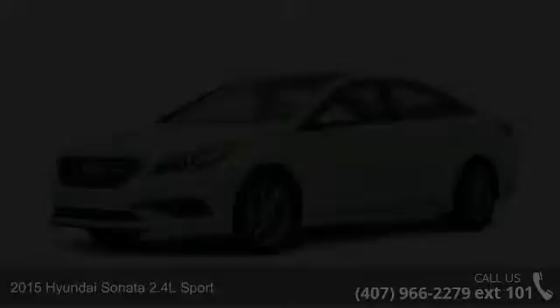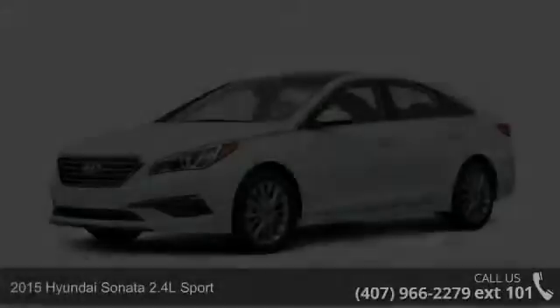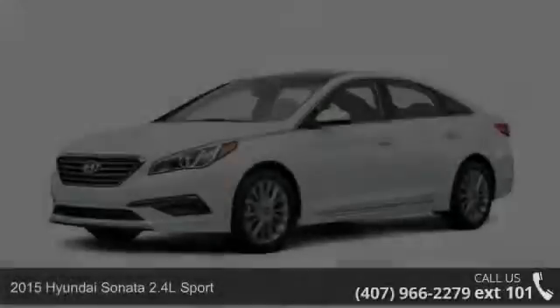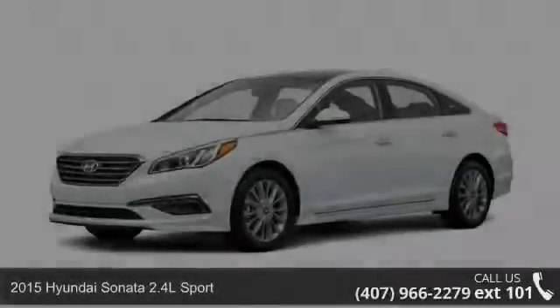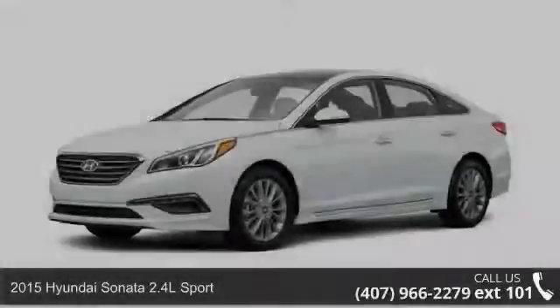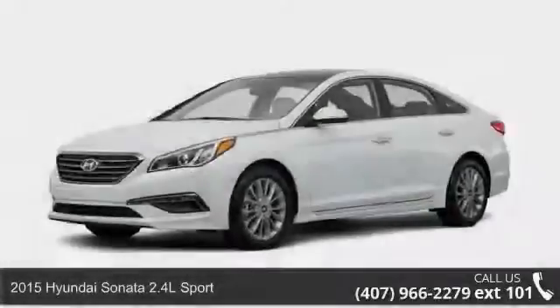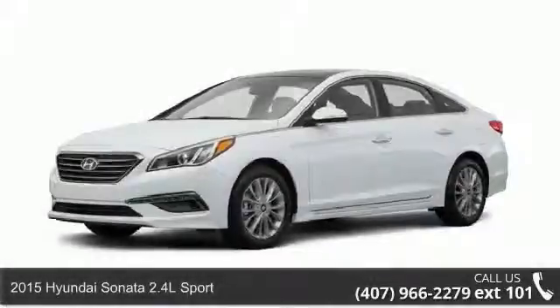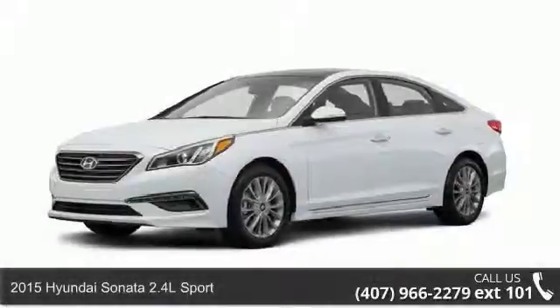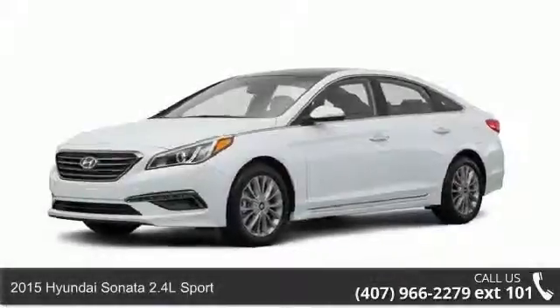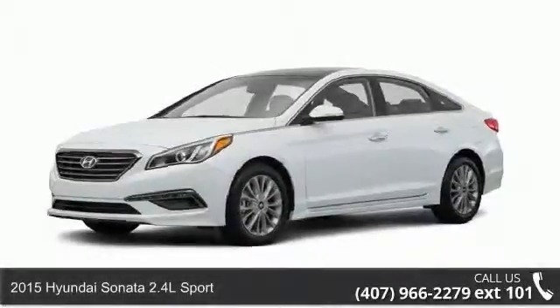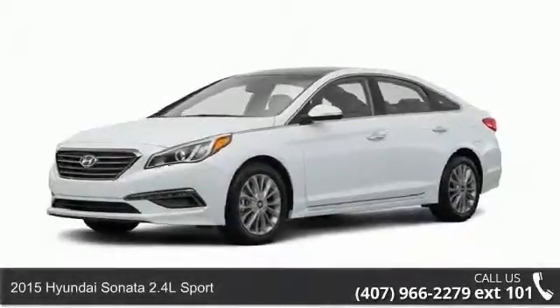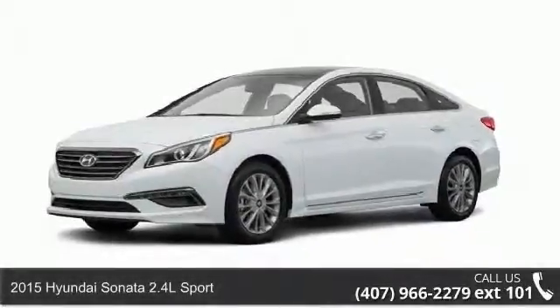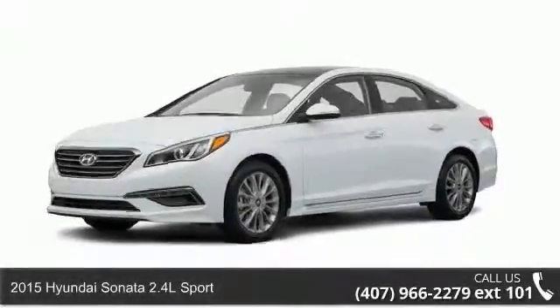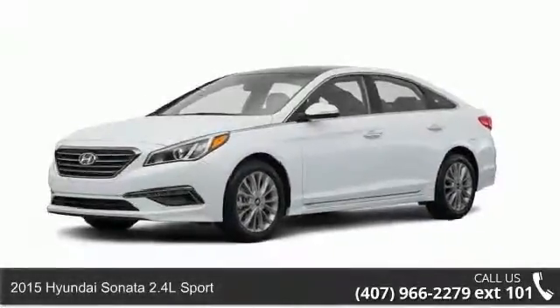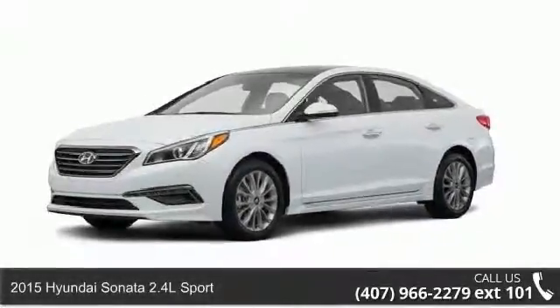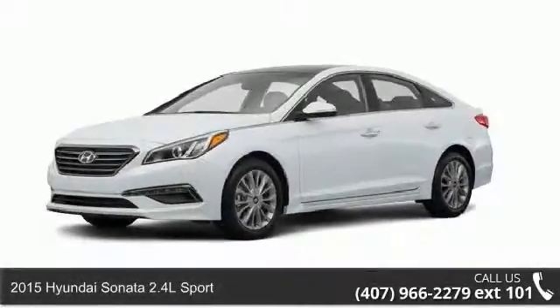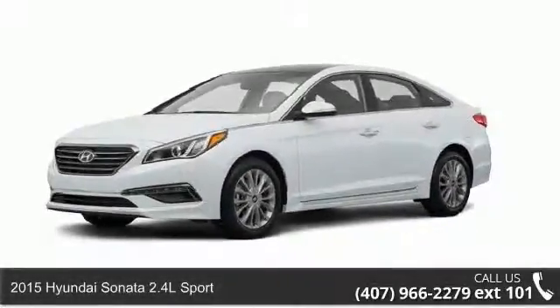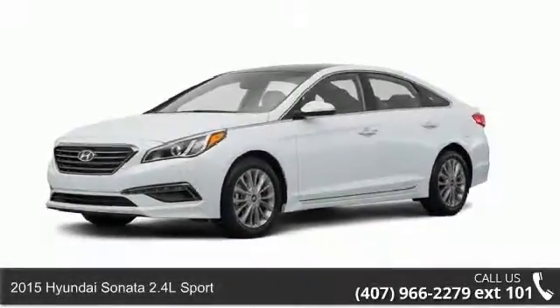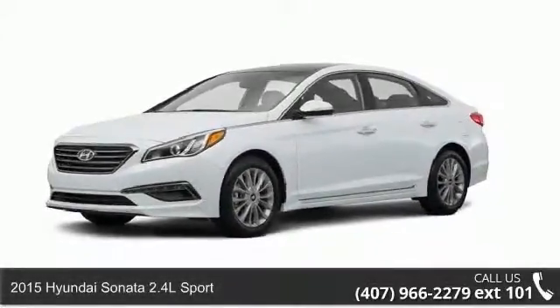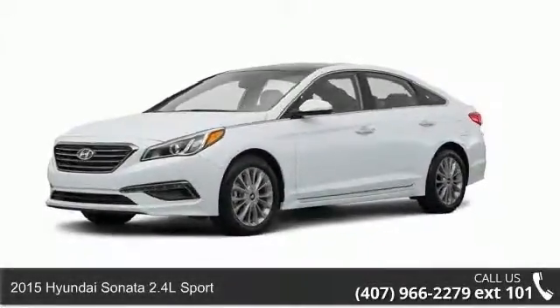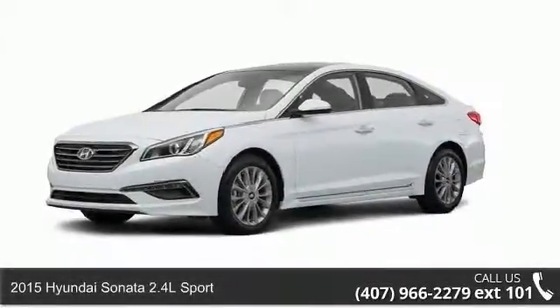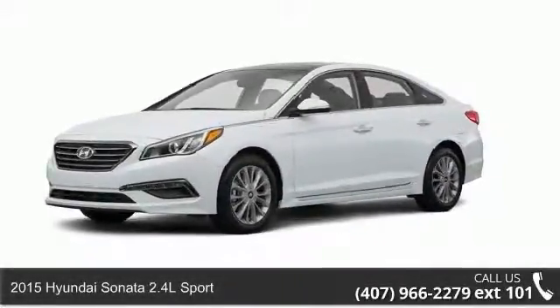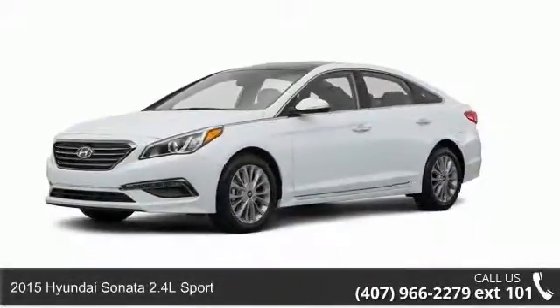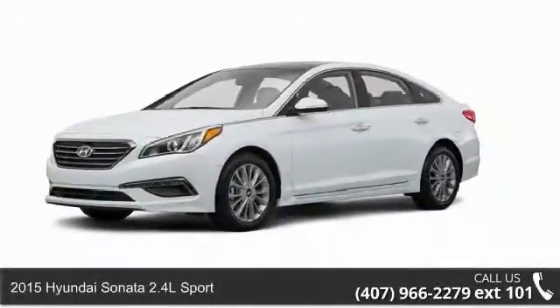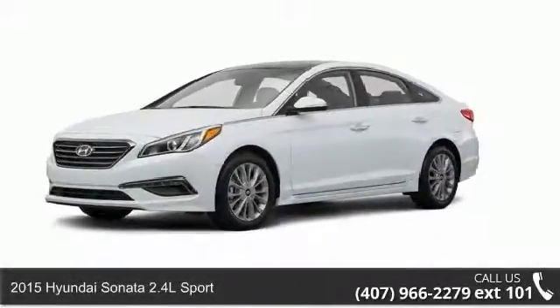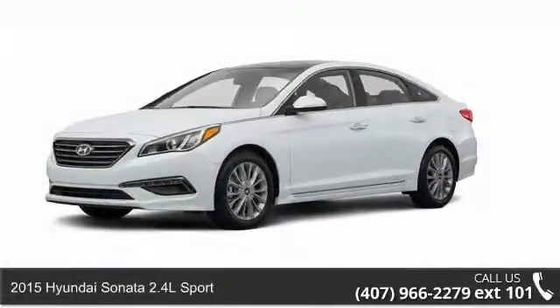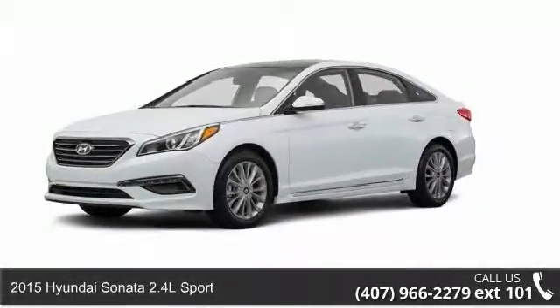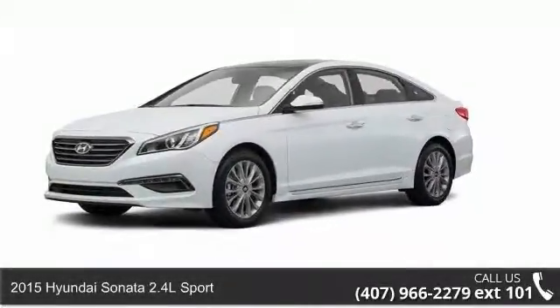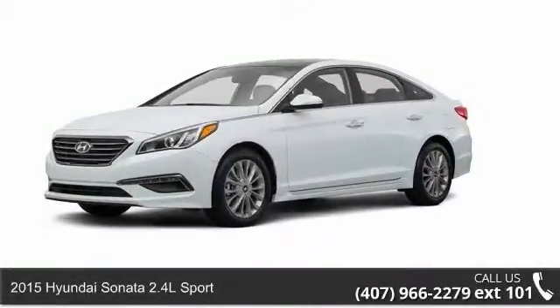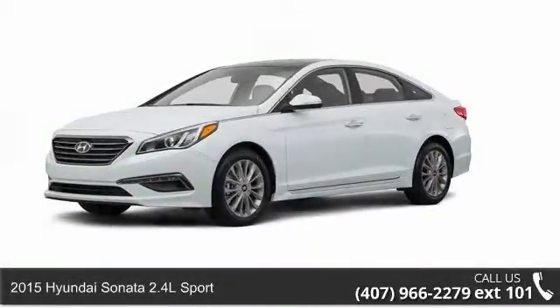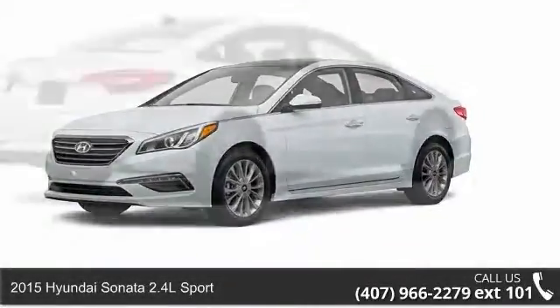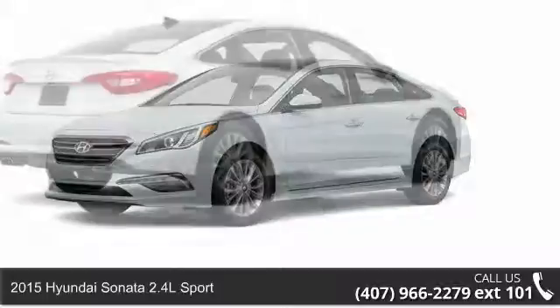Presenting the 2015 Hyundai Sonata. This may be the set of wheels you've been looking for.